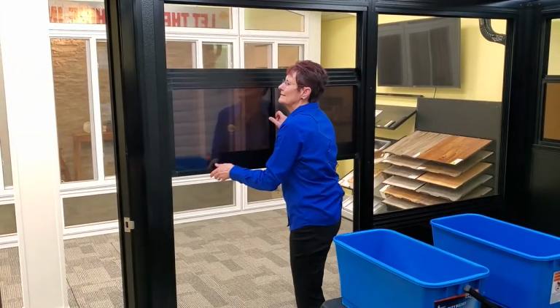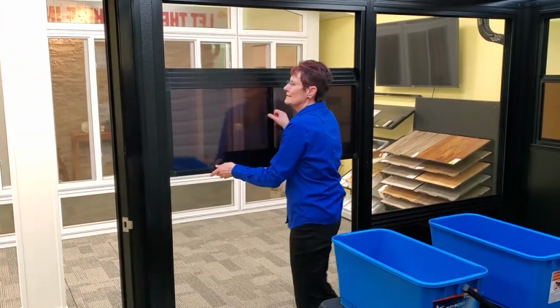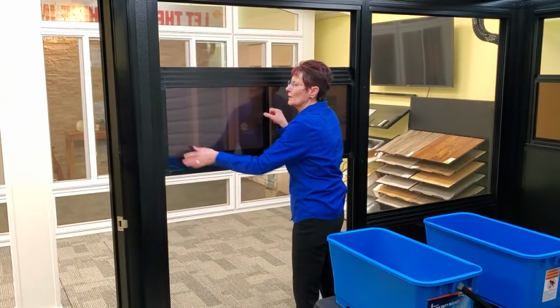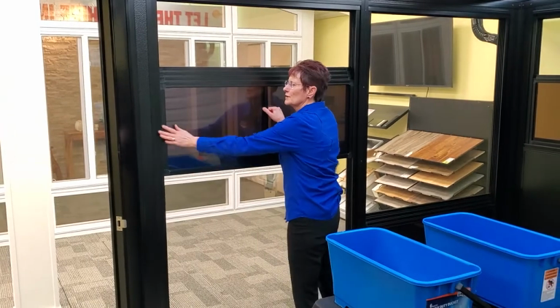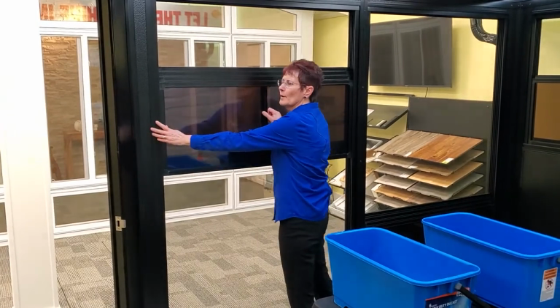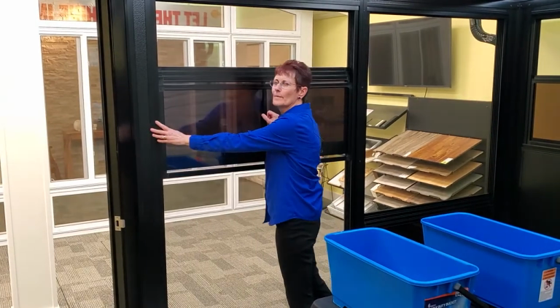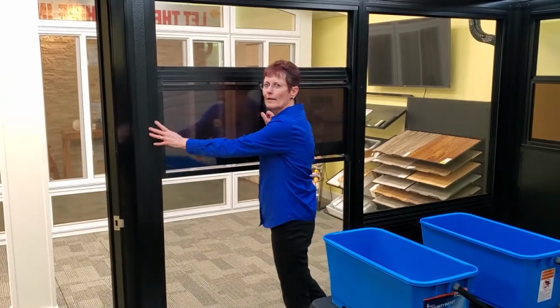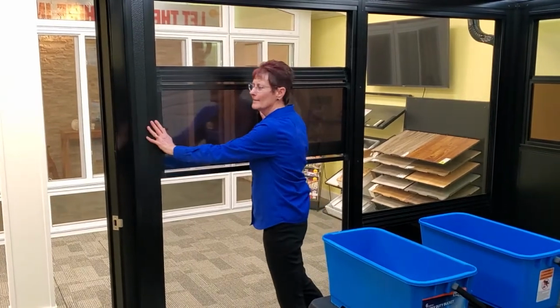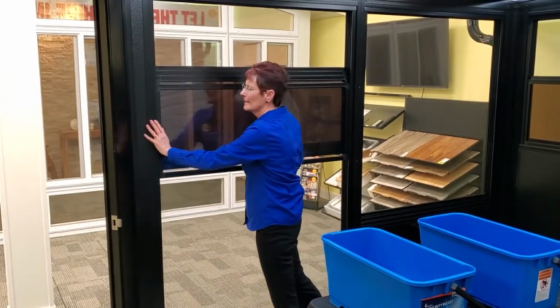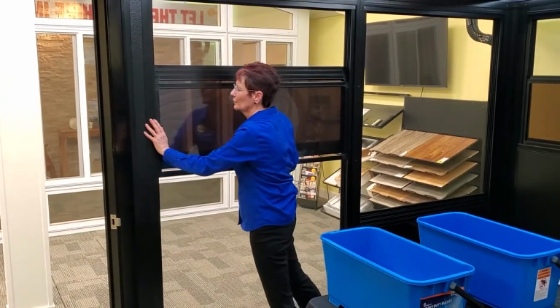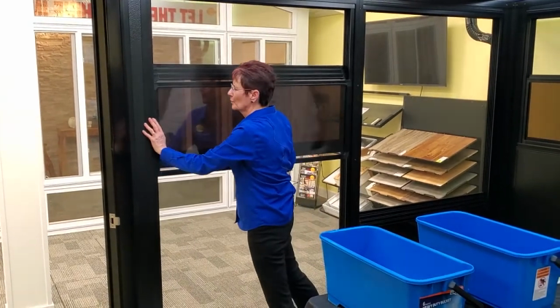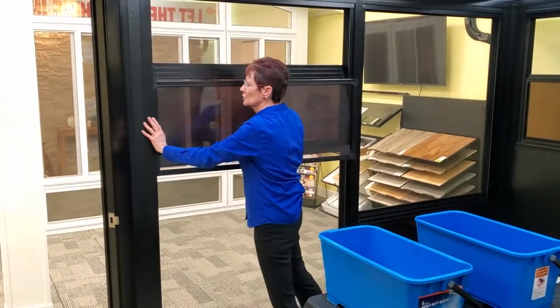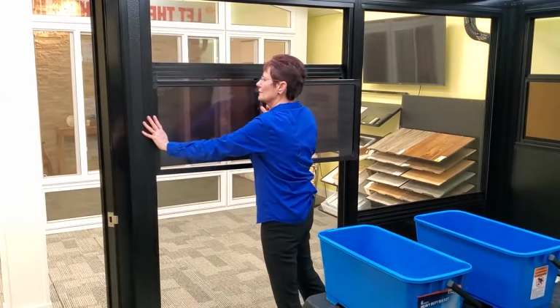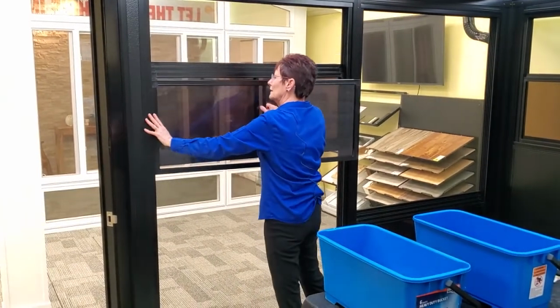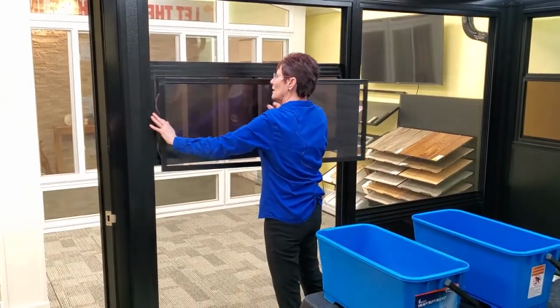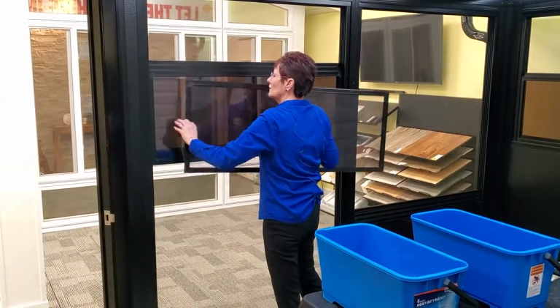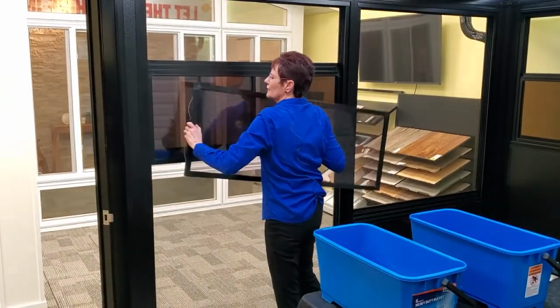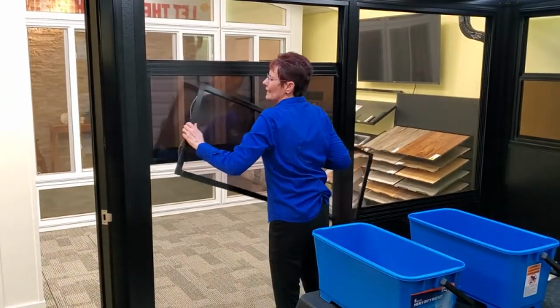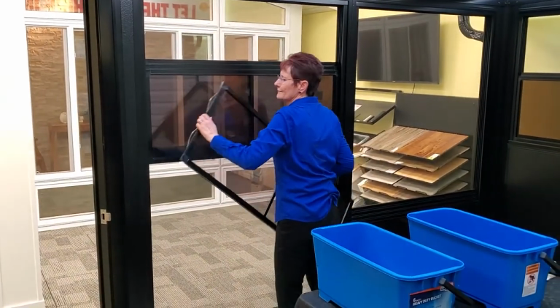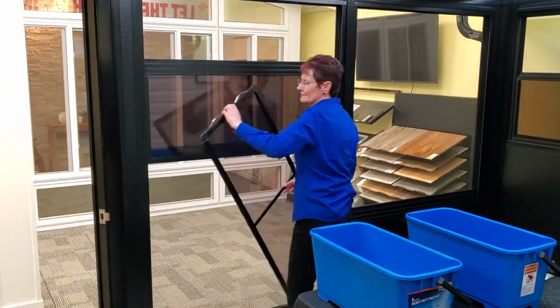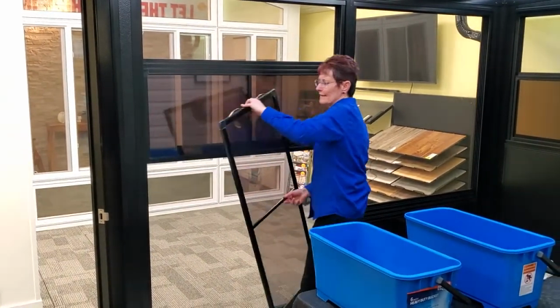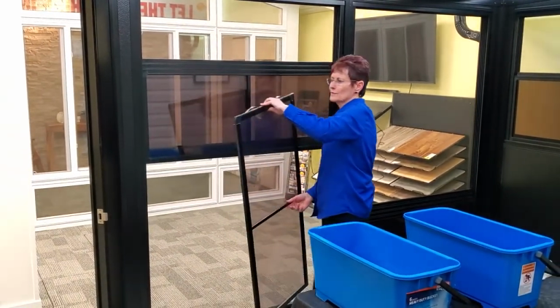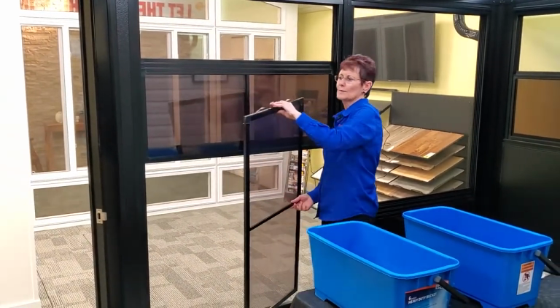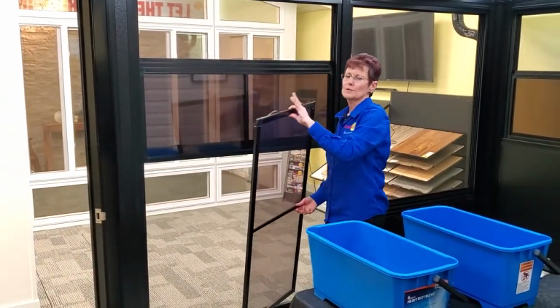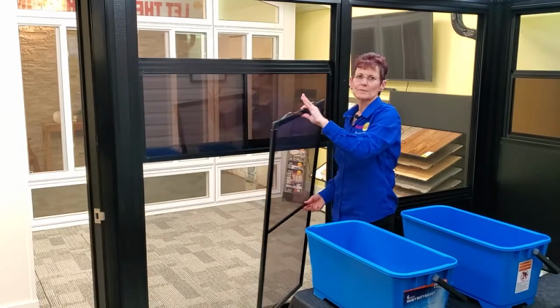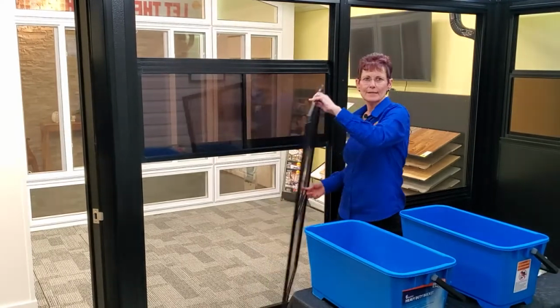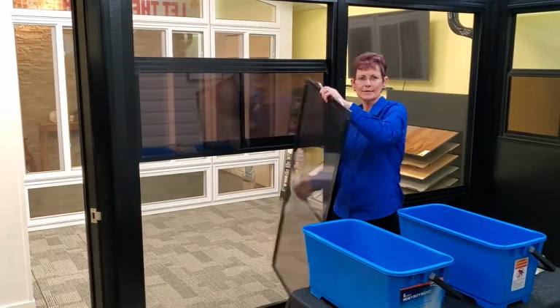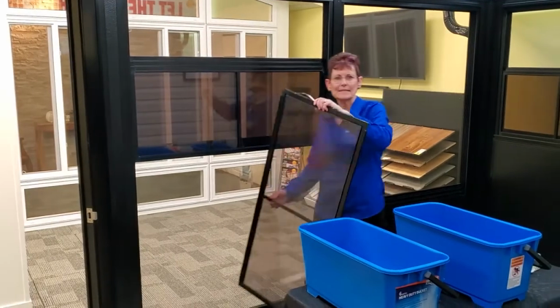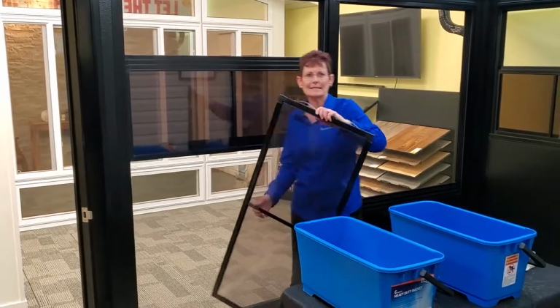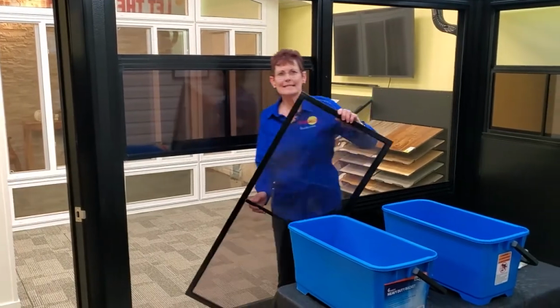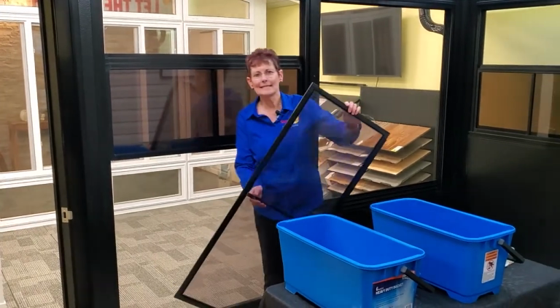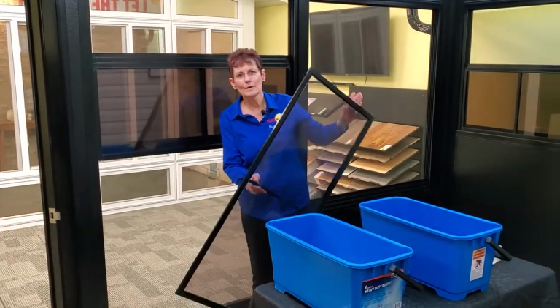You can just pull them all up and push them all to the left. There are only two springs, so it's an easy out.